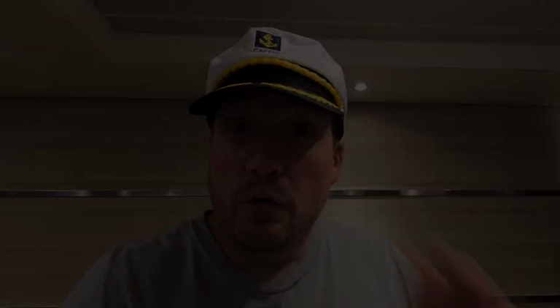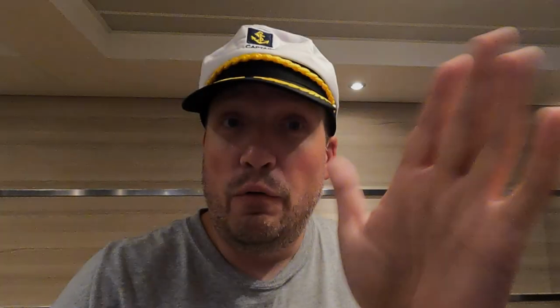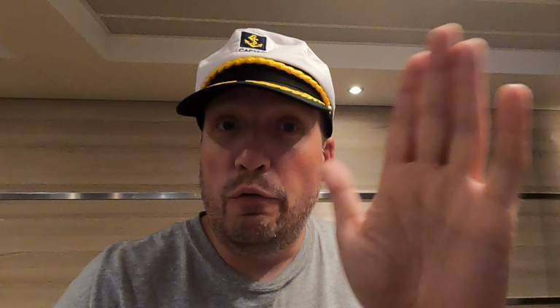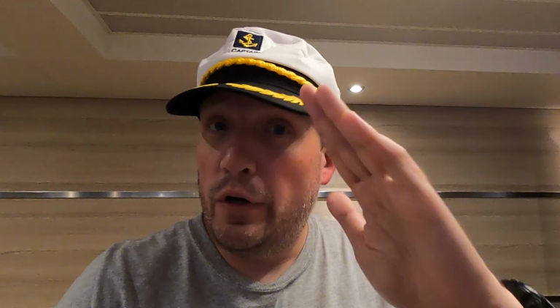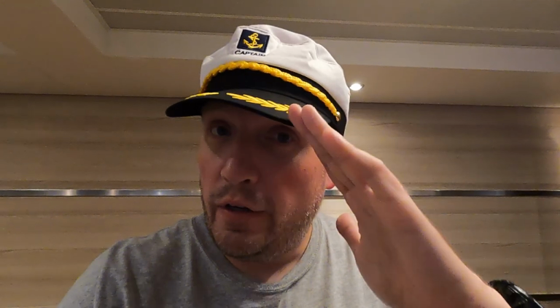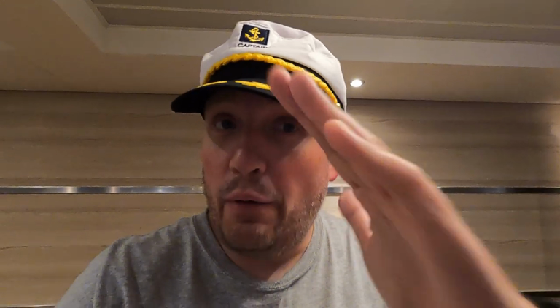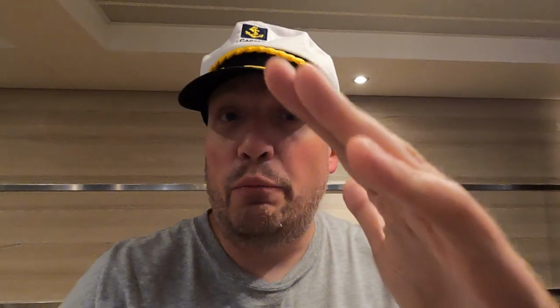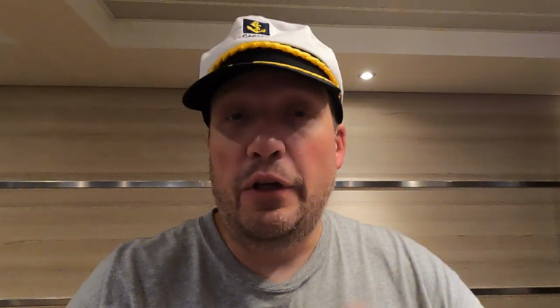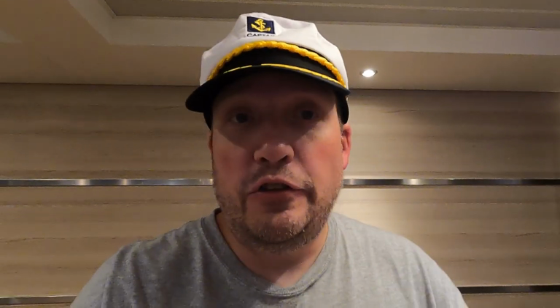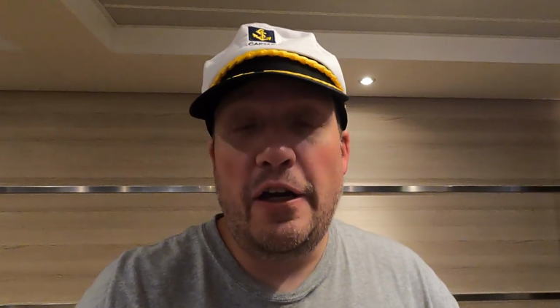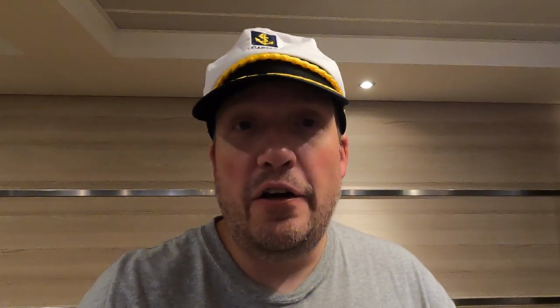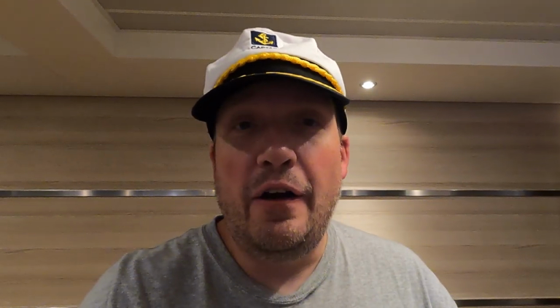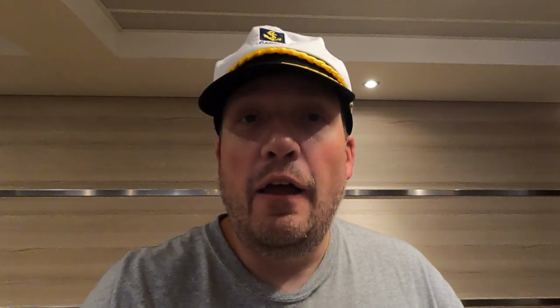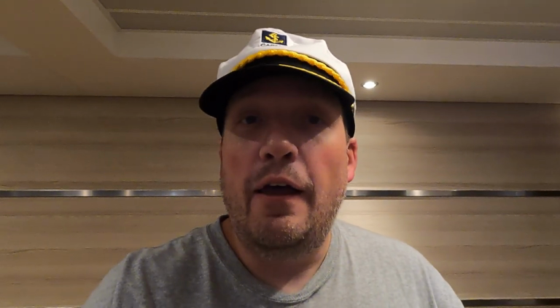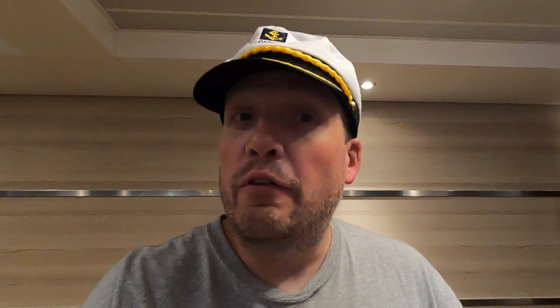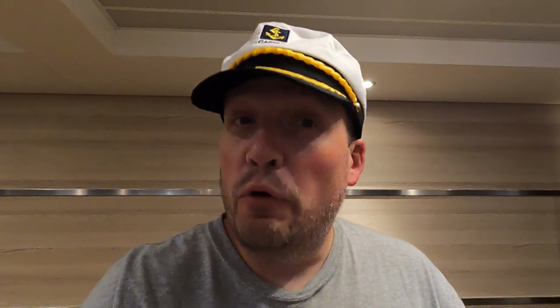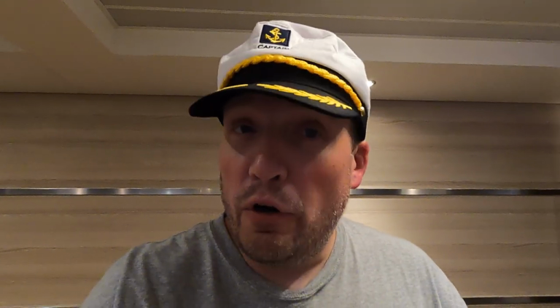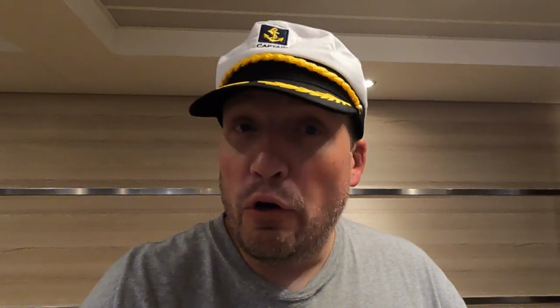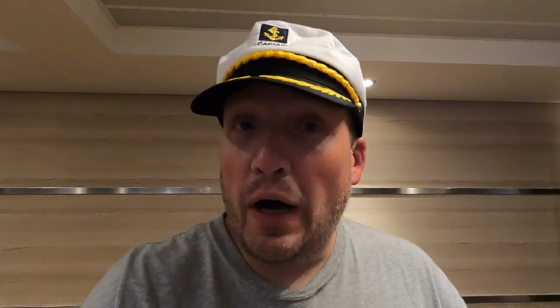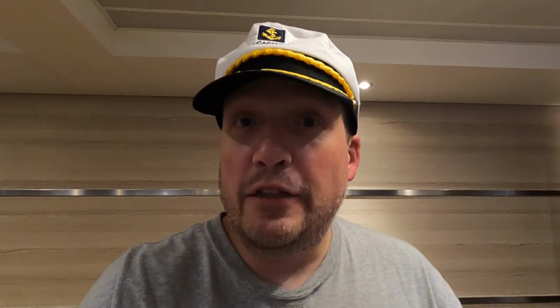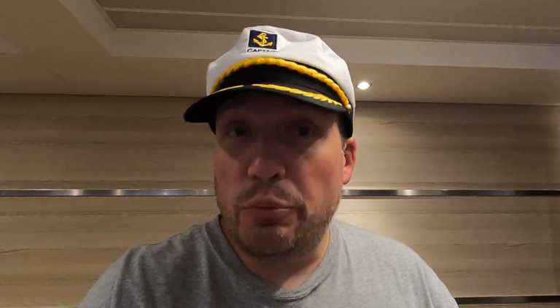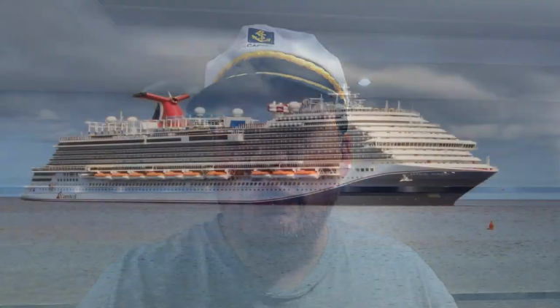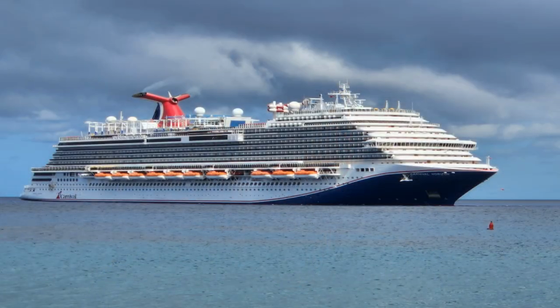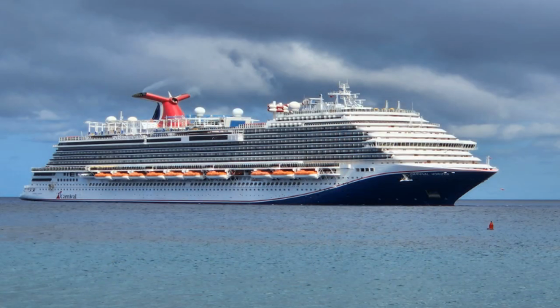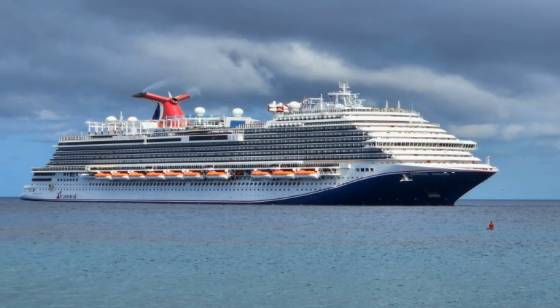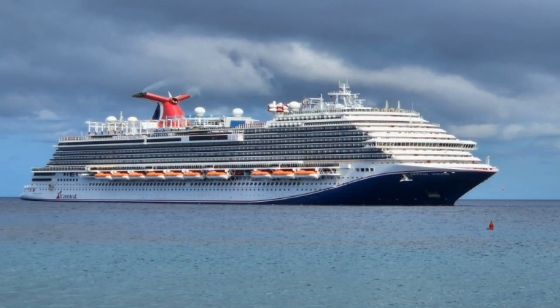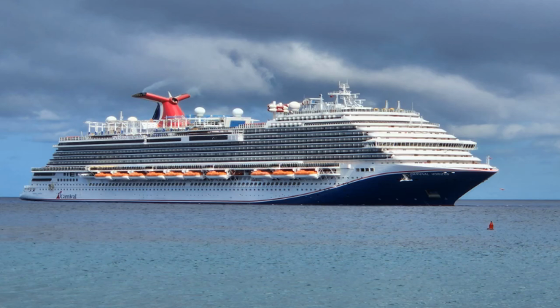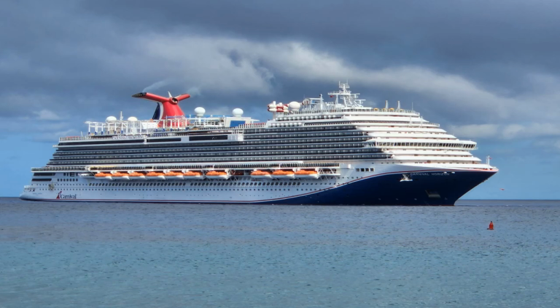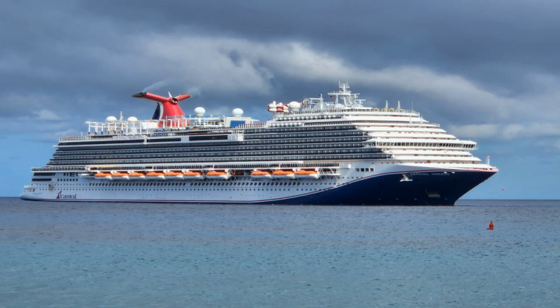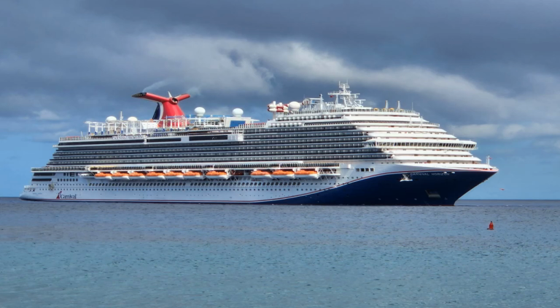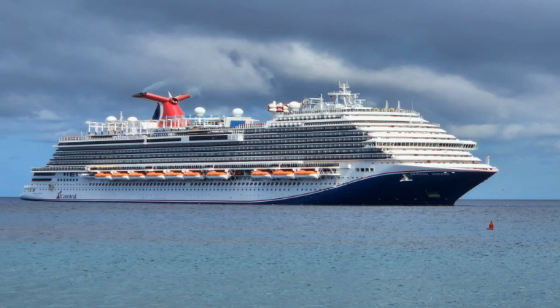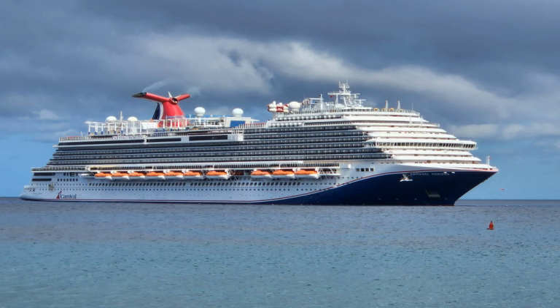Hello everyone, Captain Billy J here, and we're going to go on a ship tour of the Carnival Horizon.